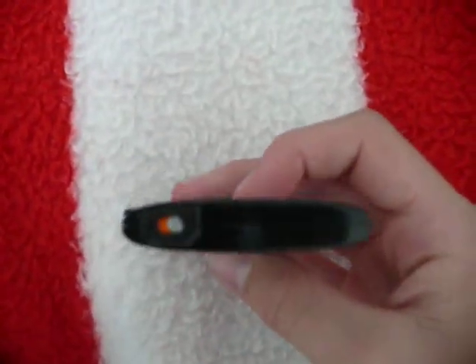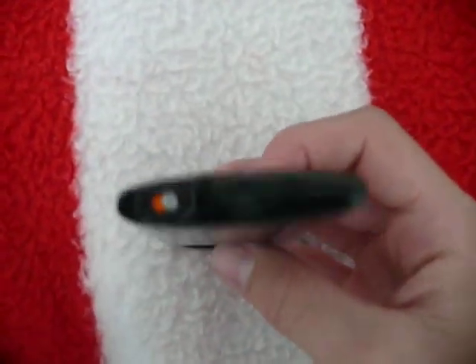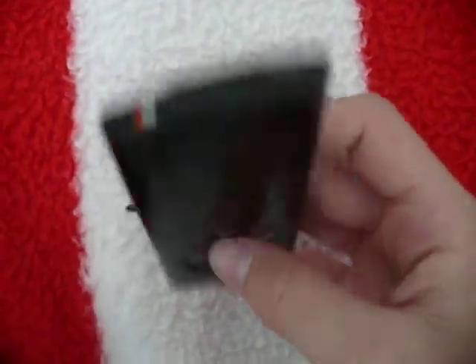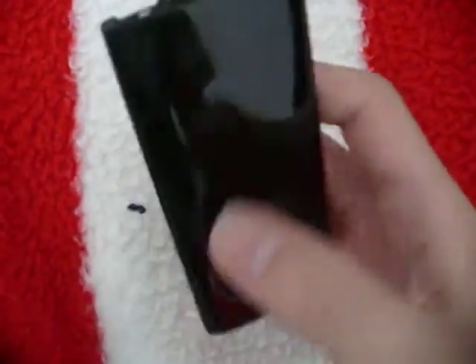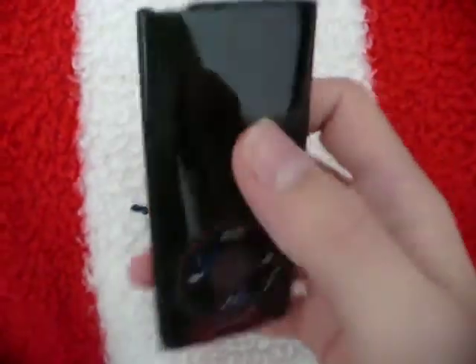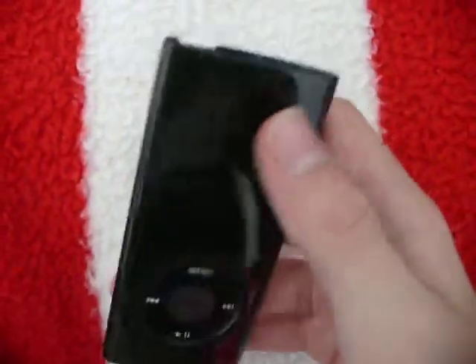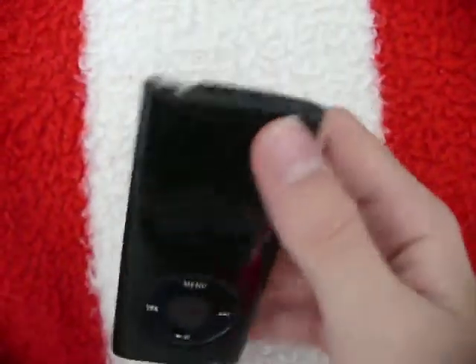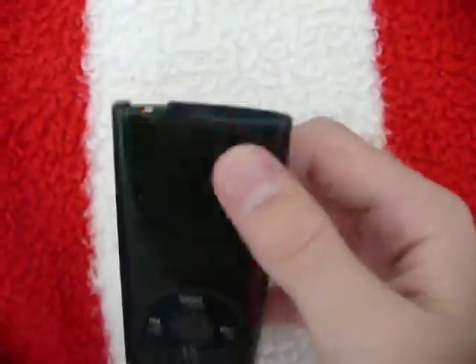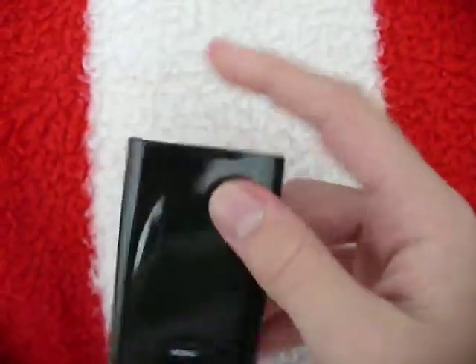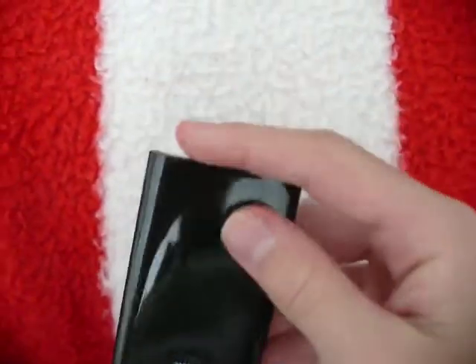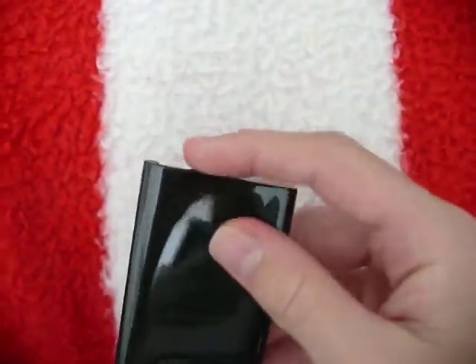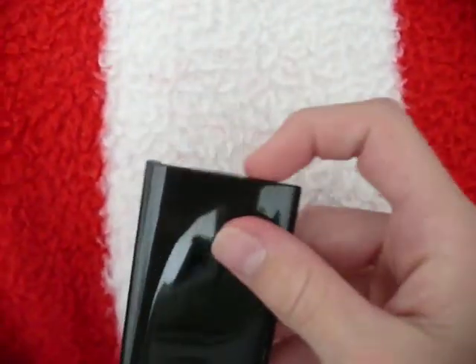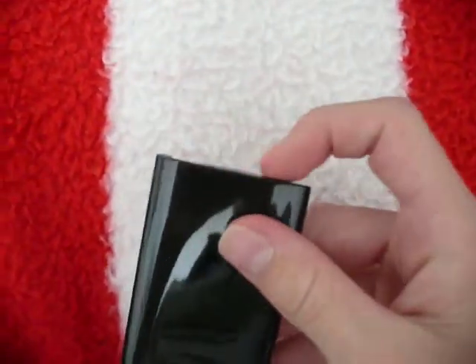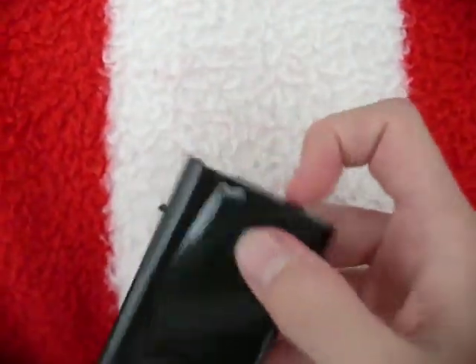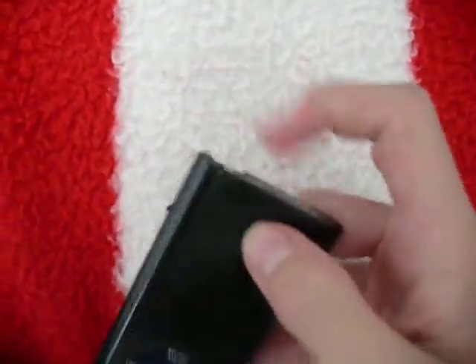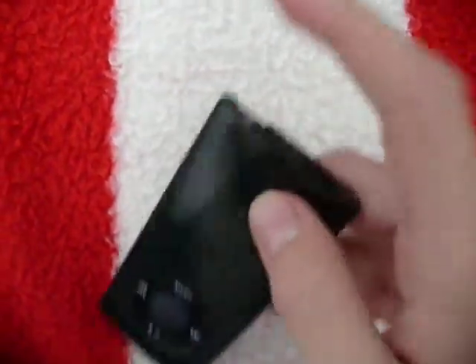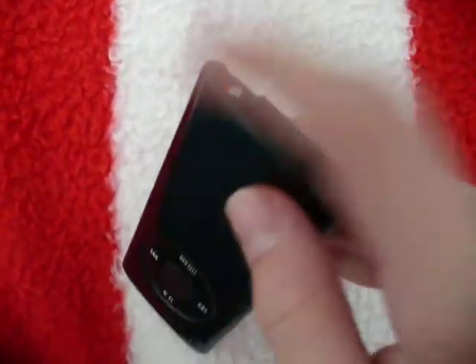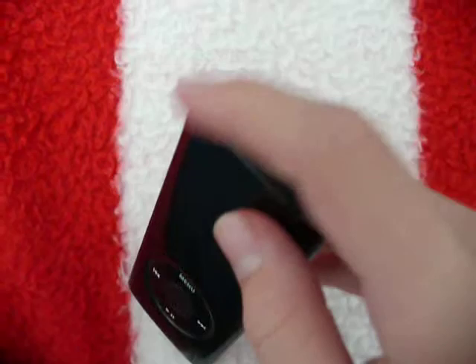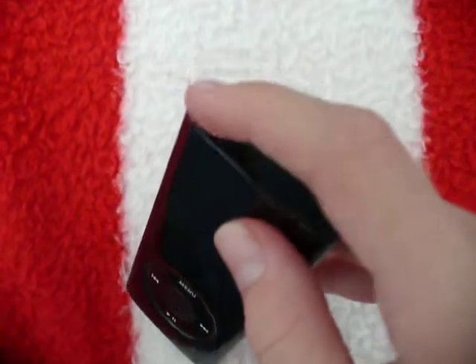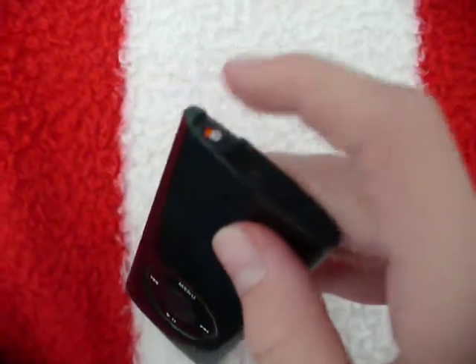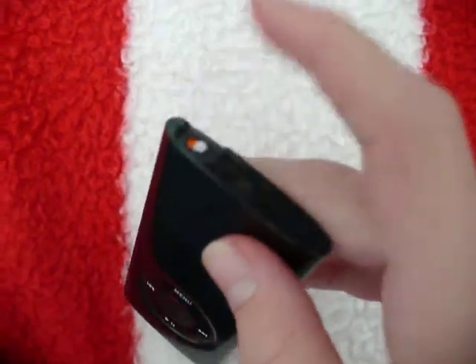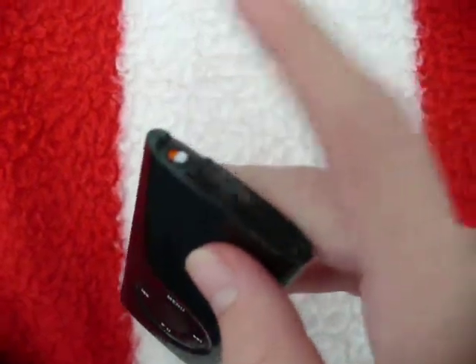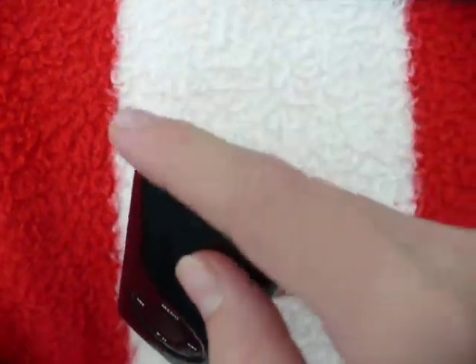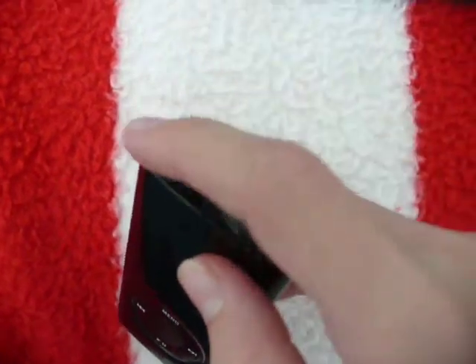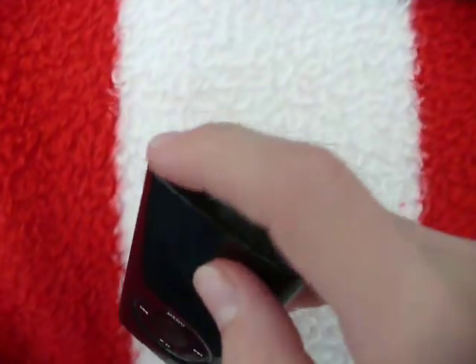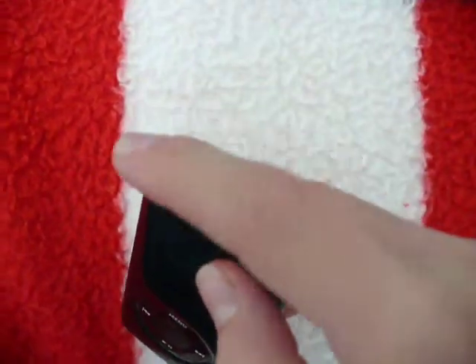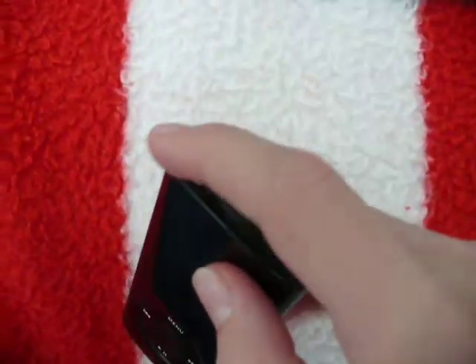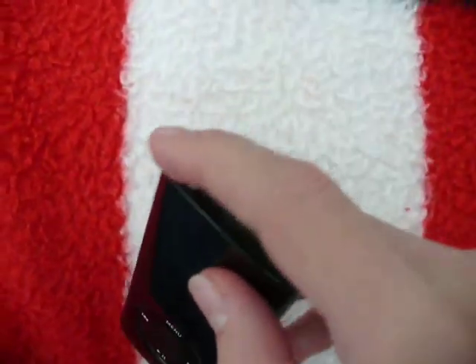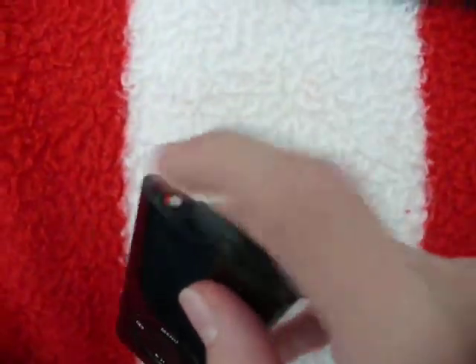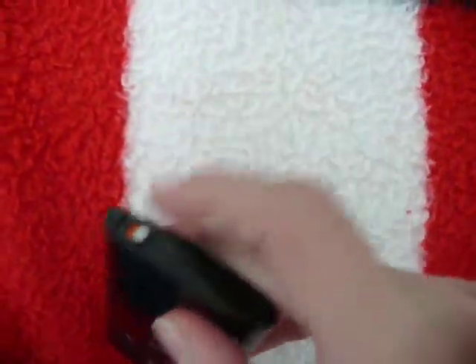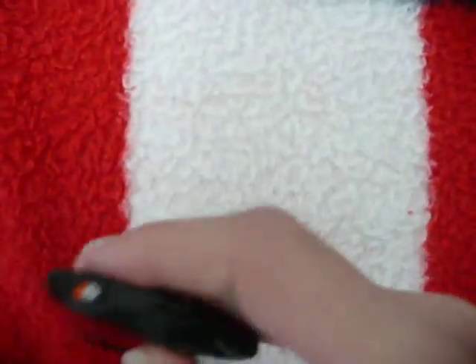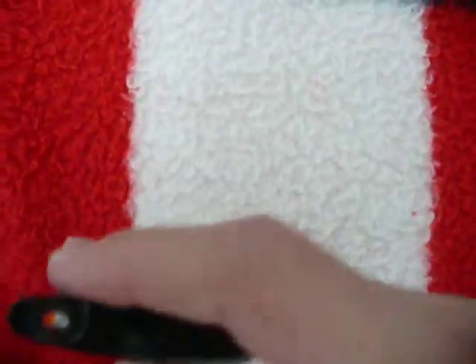Everything on top is covered except for the hold switch. And there's even that little lip right there.